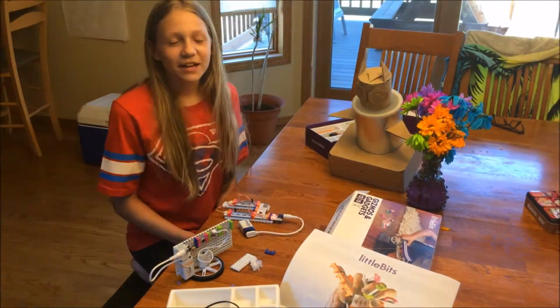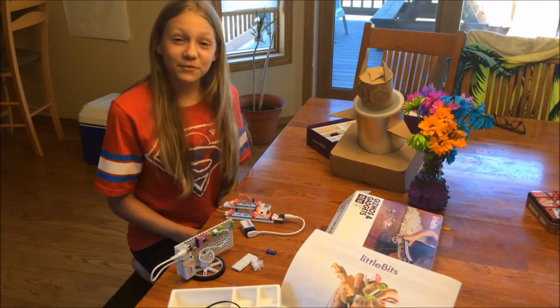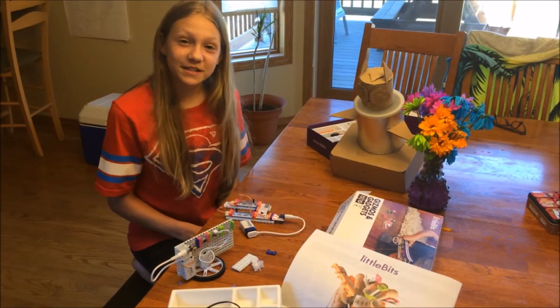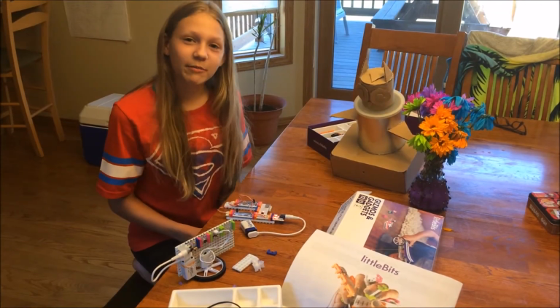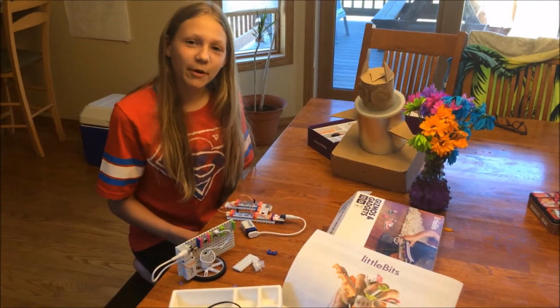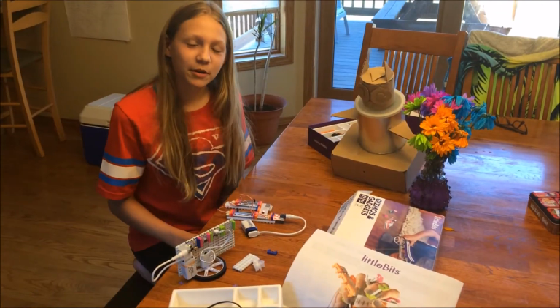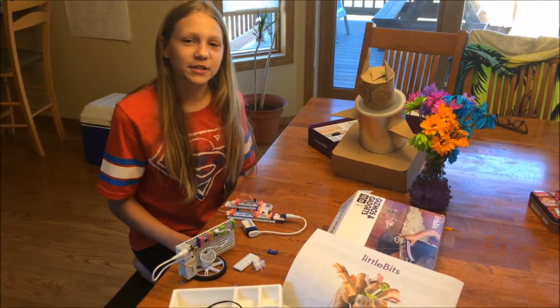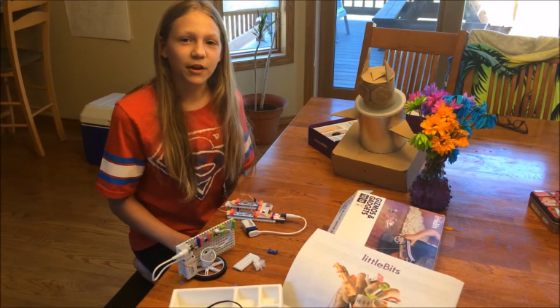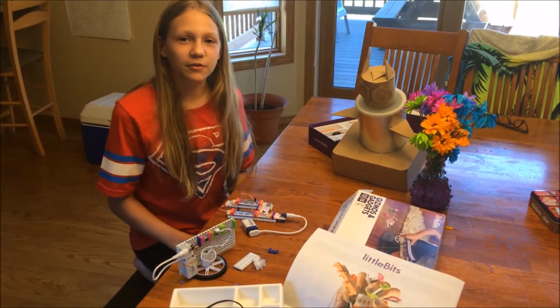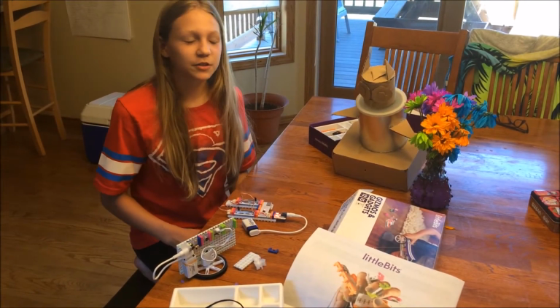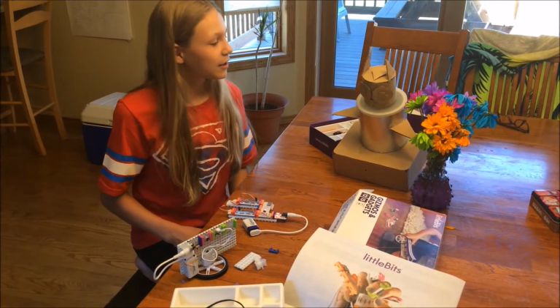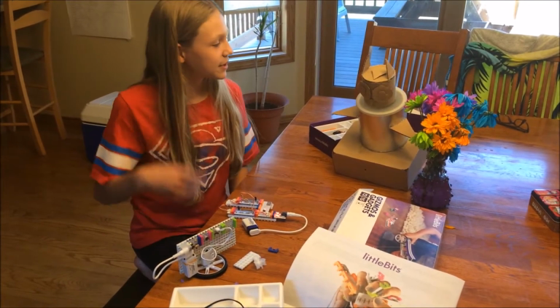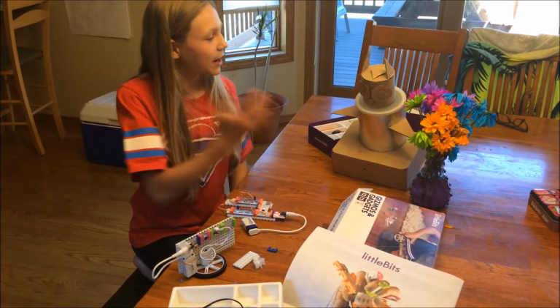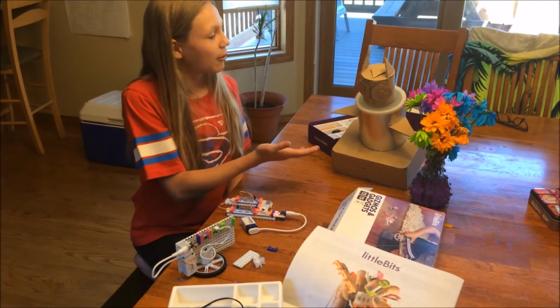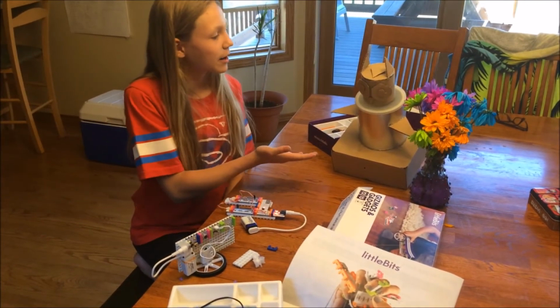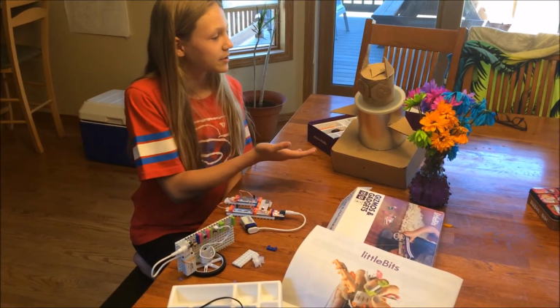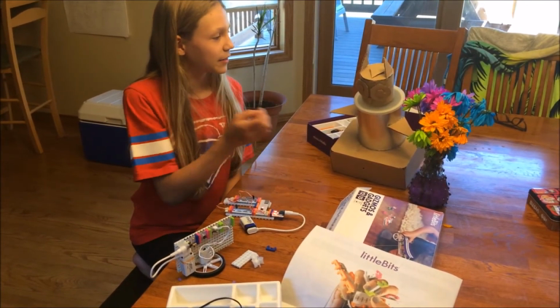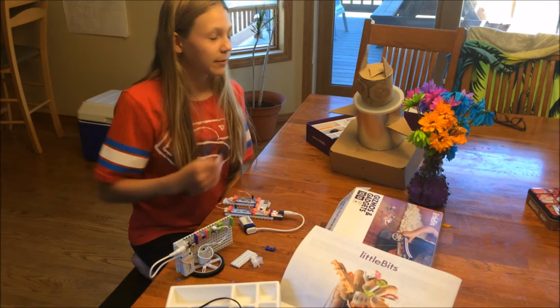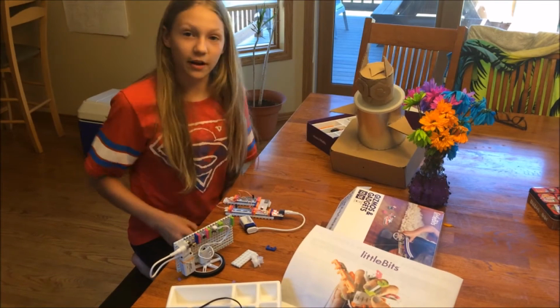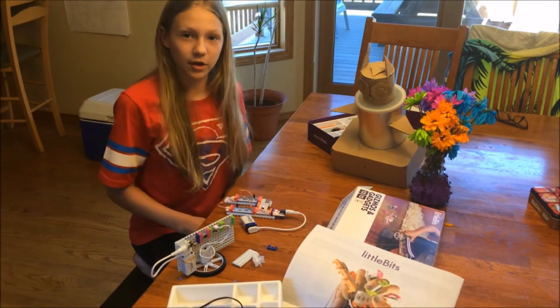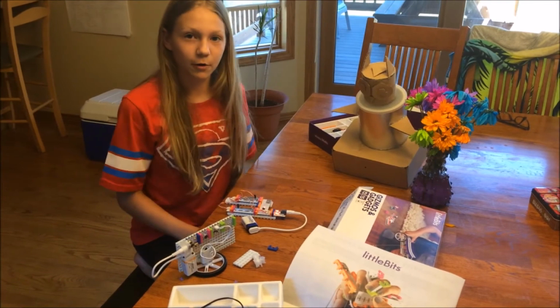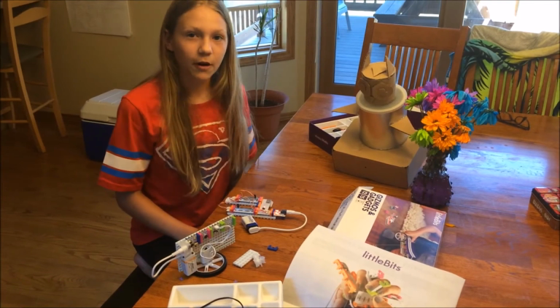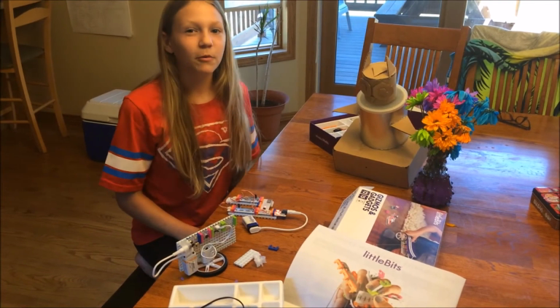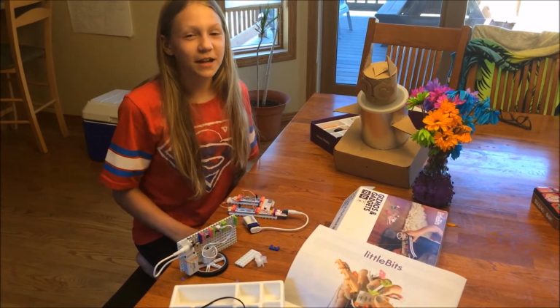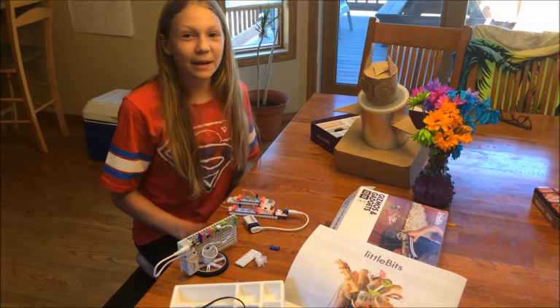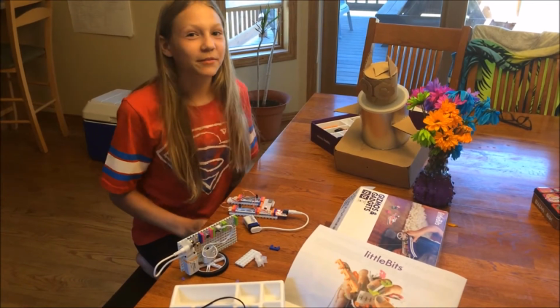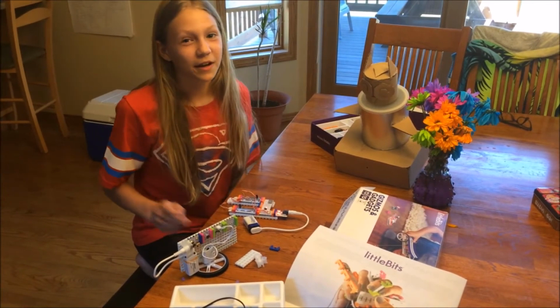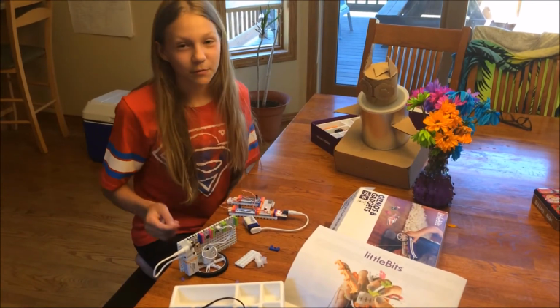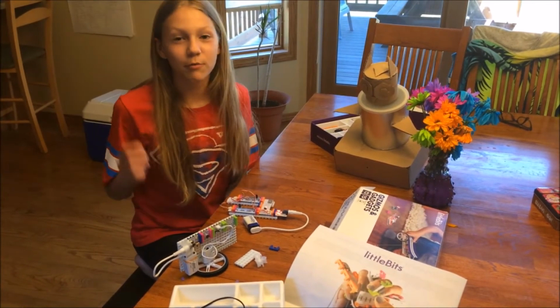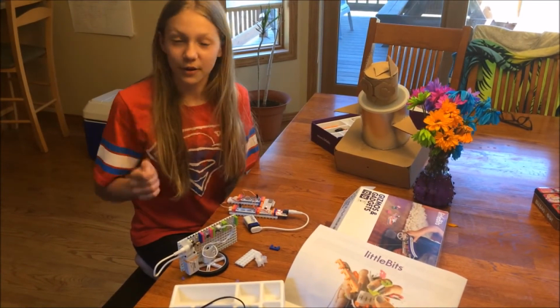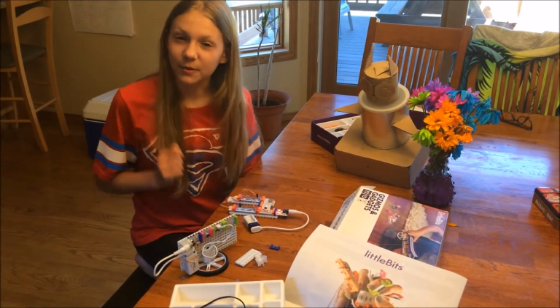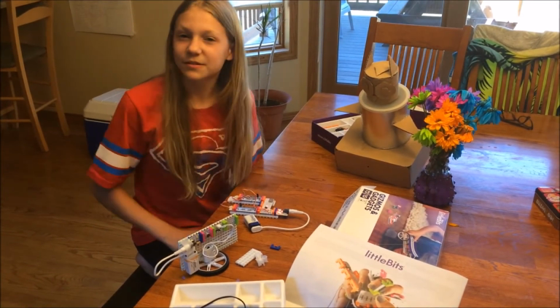If you've seen some of my previous videos, you'll have seen my owl automaton that I made out of cardboard. Well today, I'm giving it an upgrade with LittleBits.